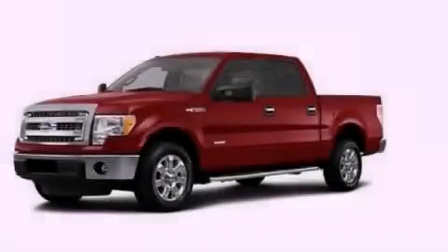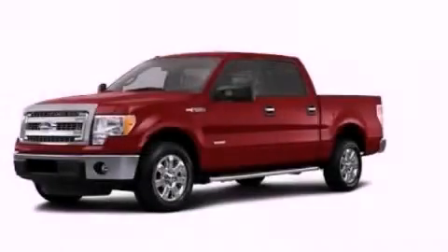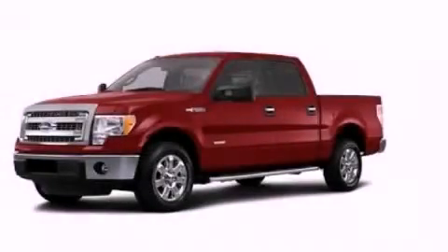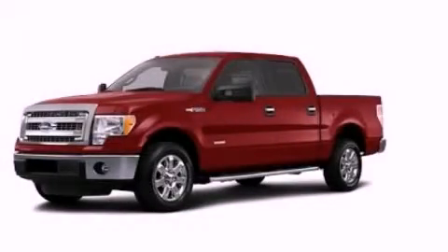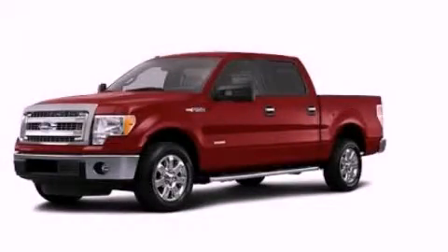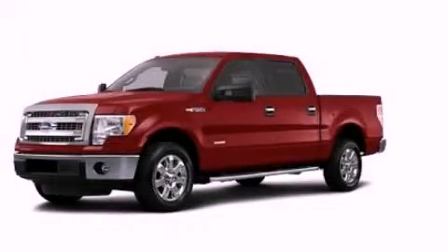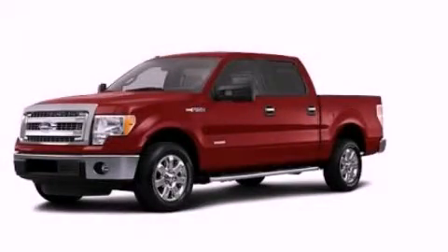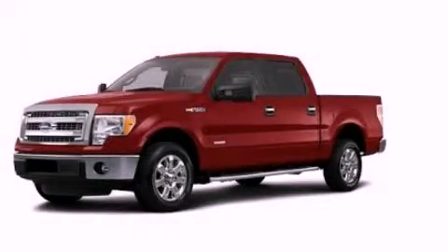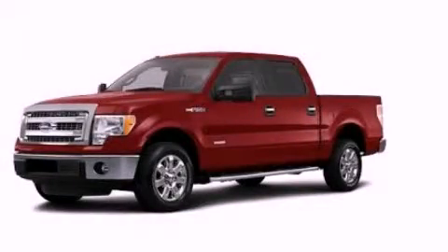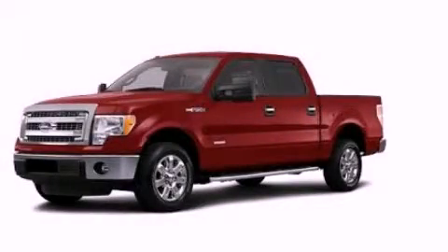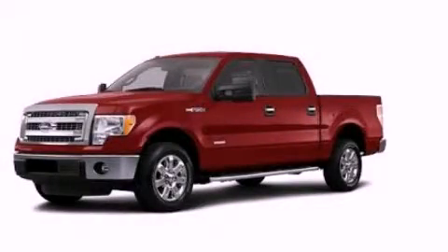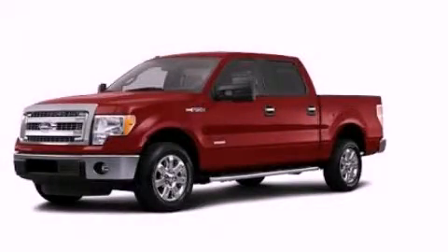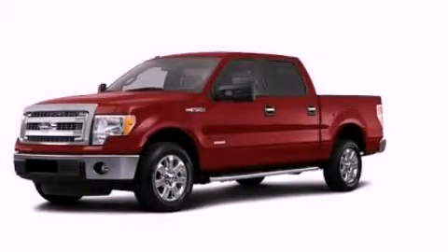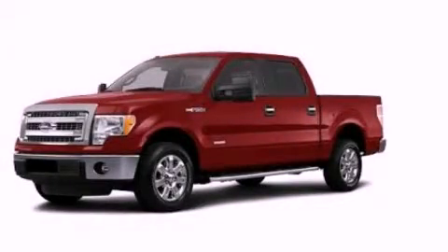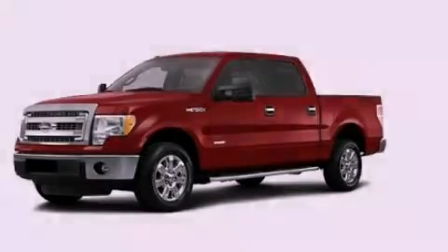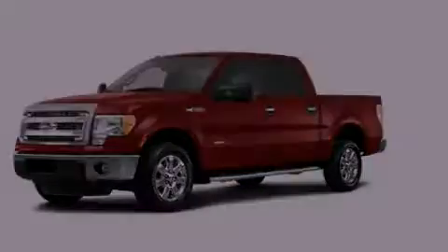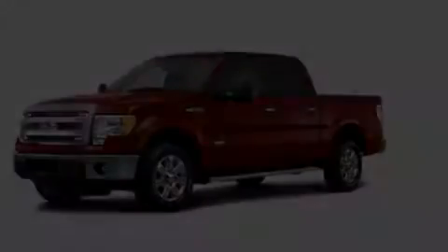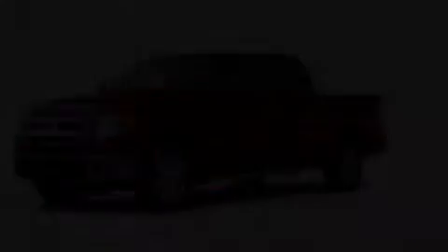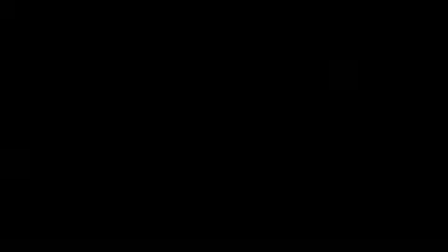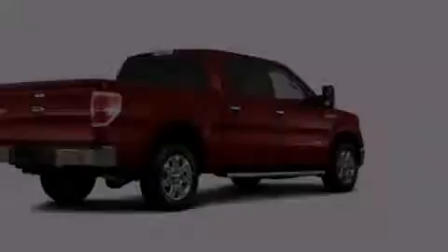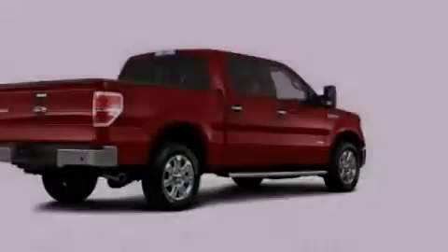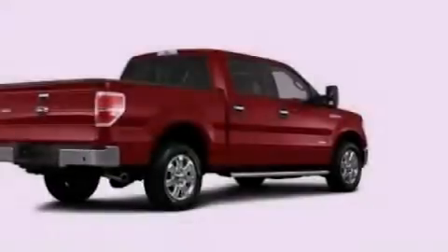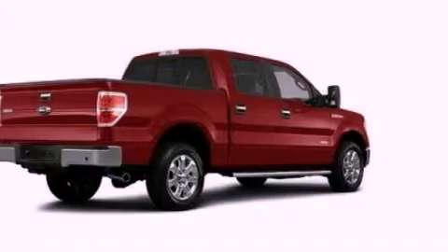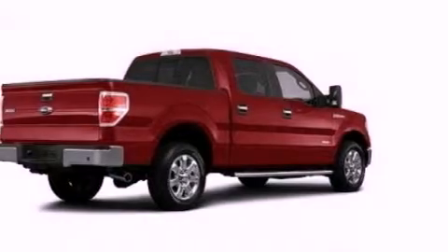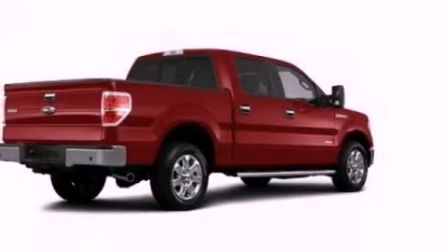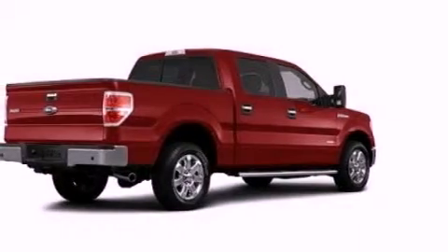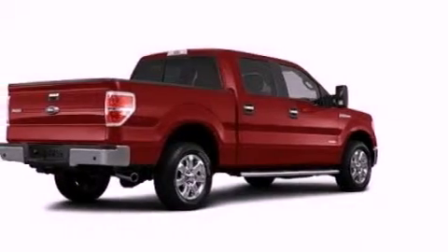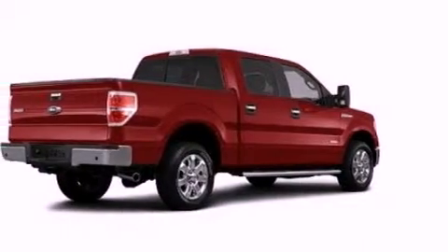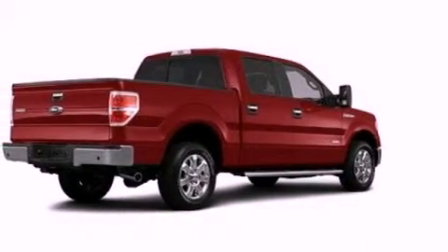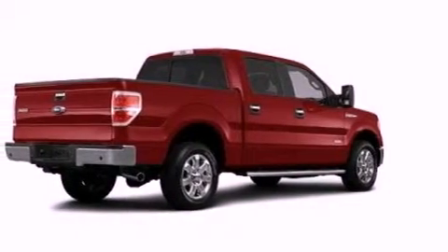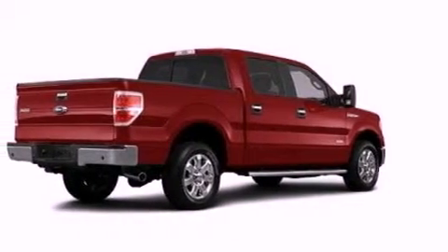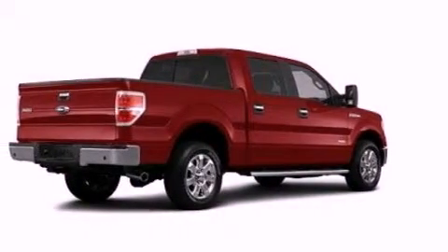This is a brand new 2013 Ford F-150. It has what you need for work as well as what you want for play.